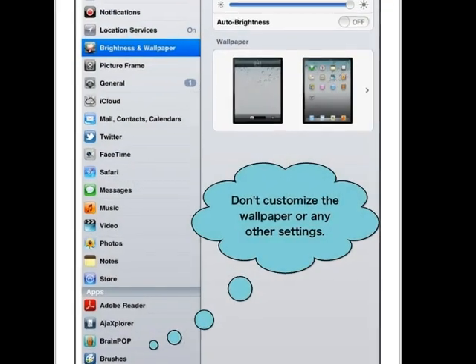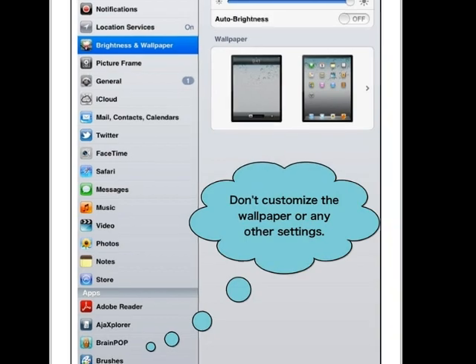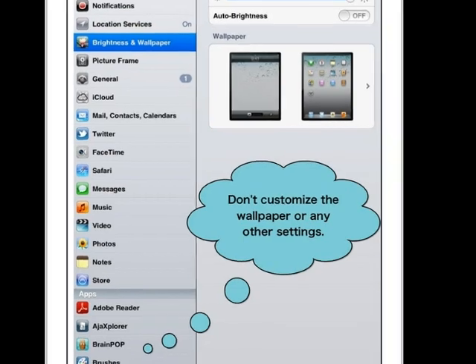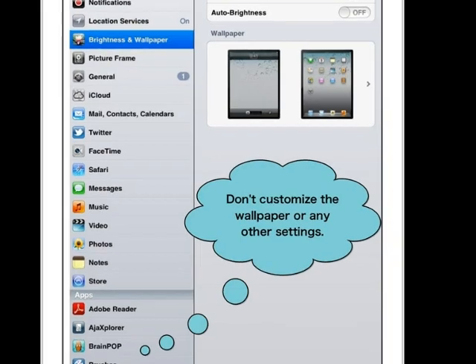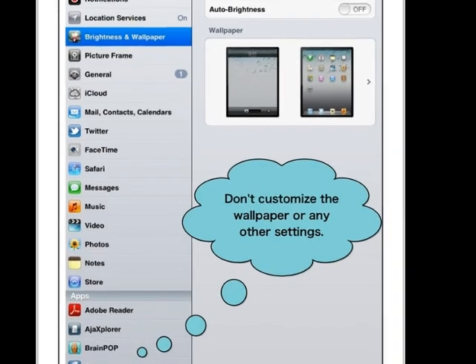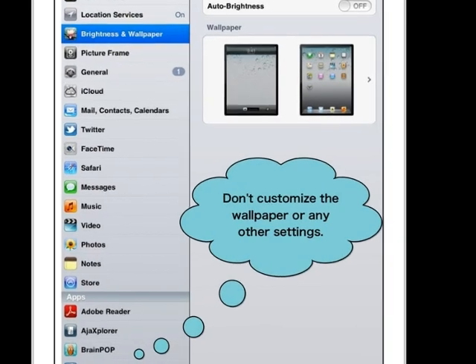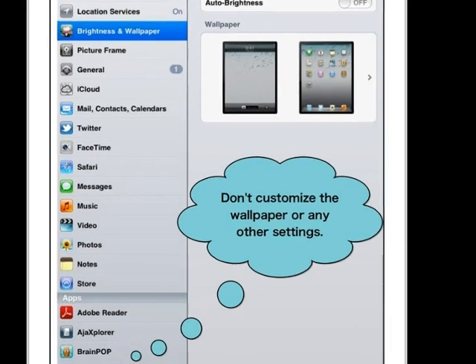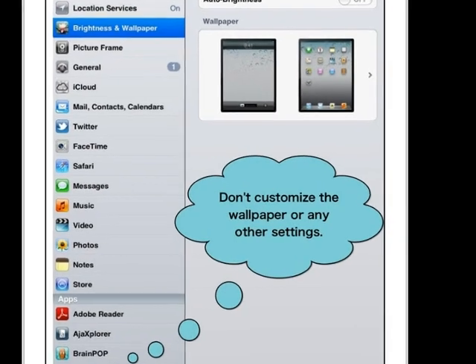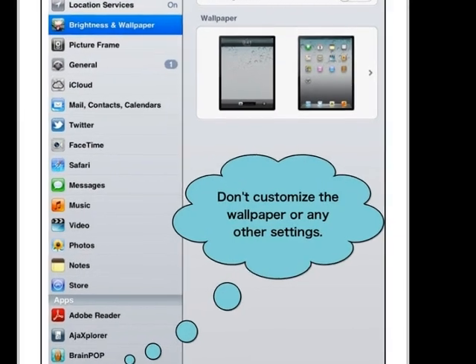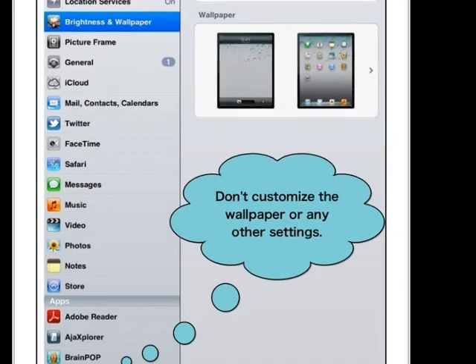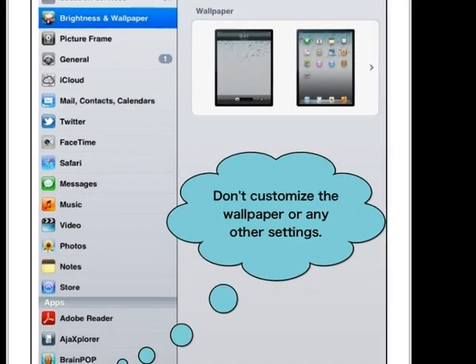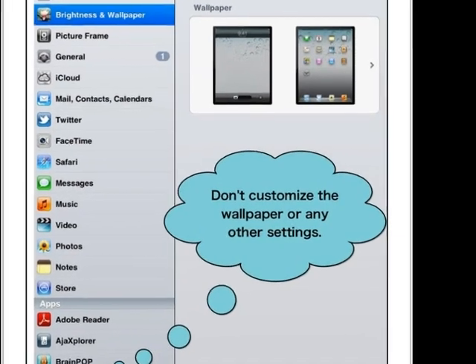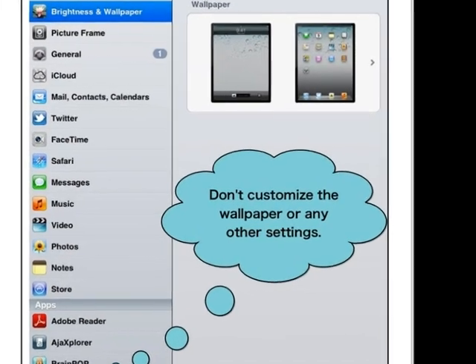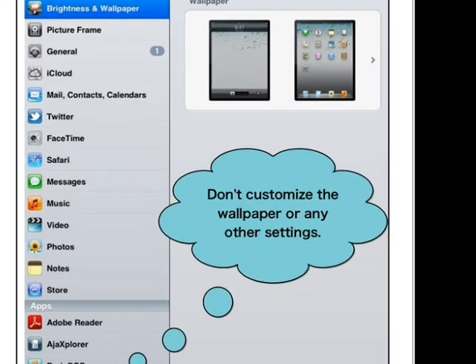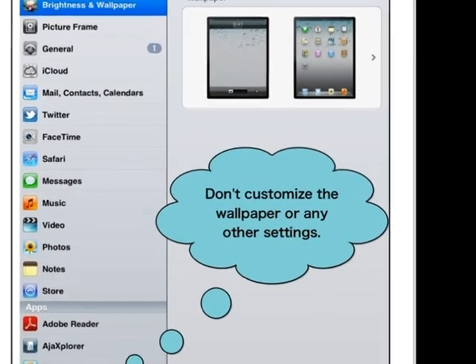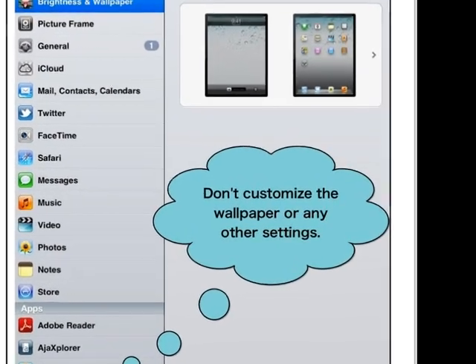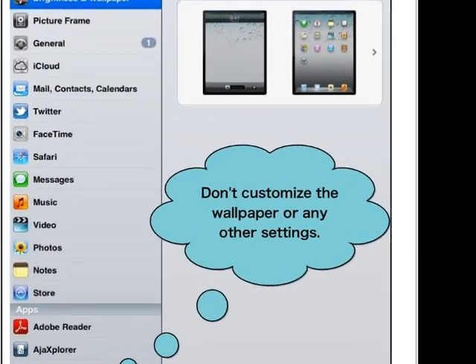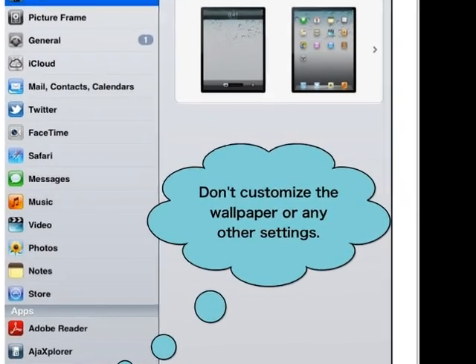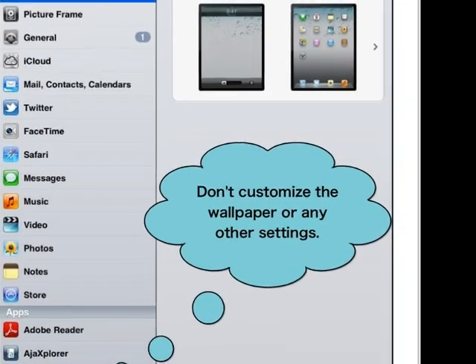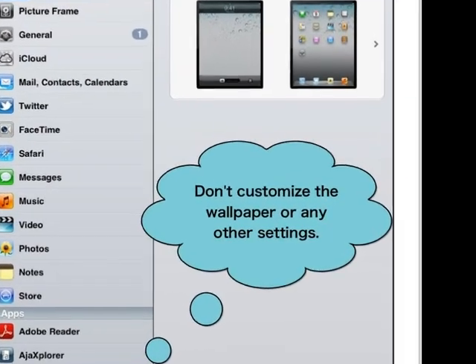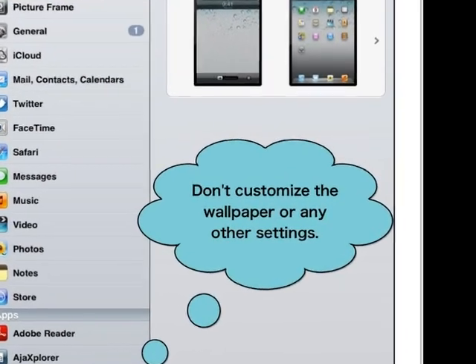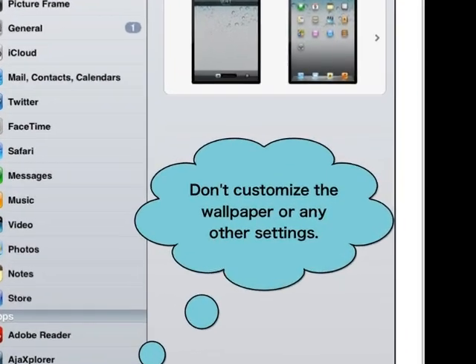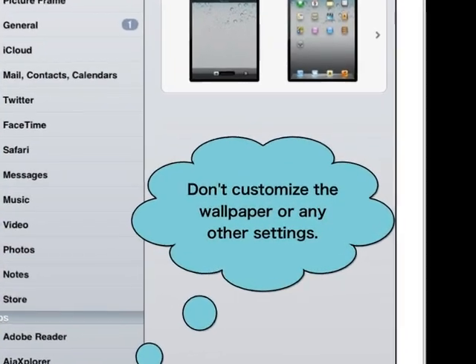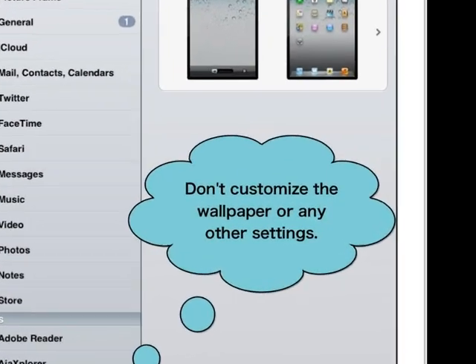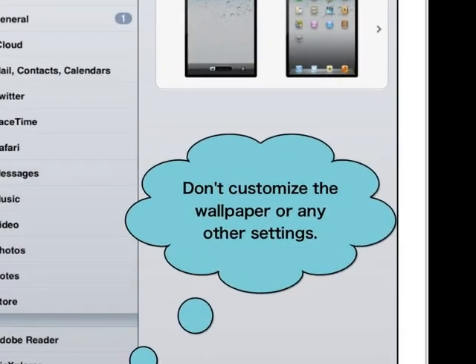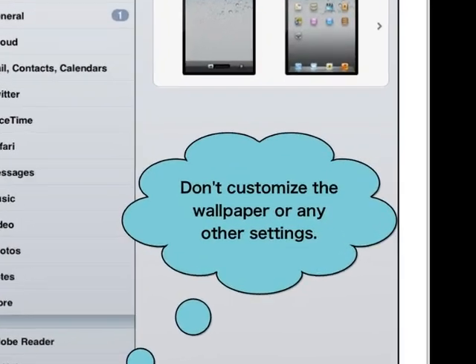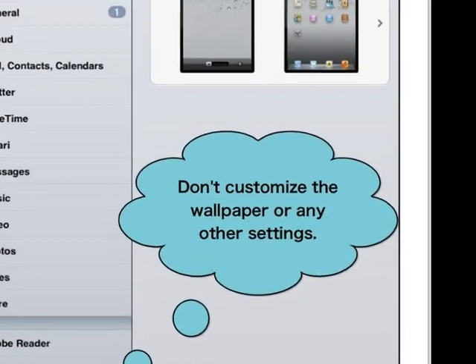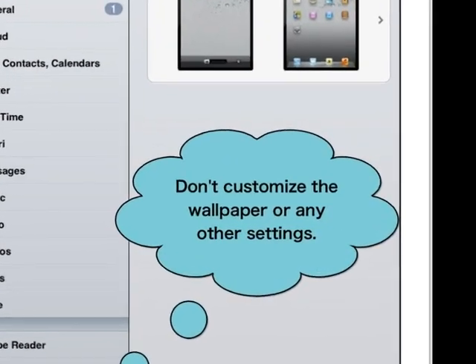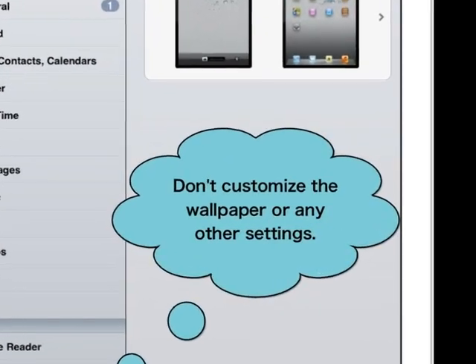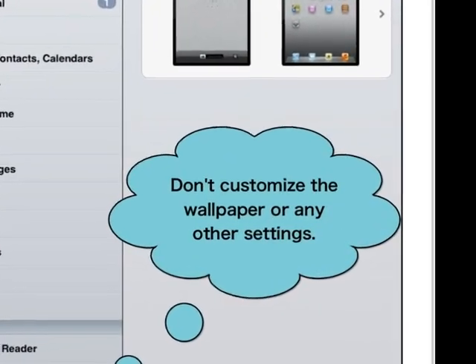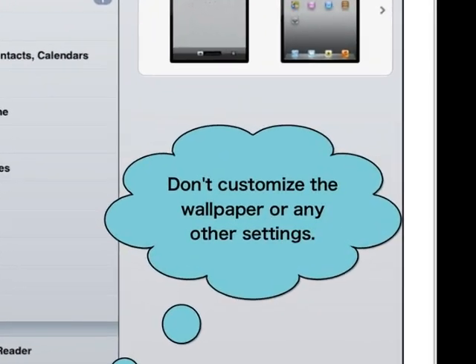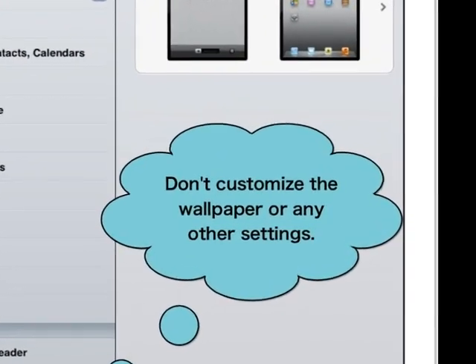Don't customize the wallpaper, screensaver, passwords, or any other settings on the iPads.